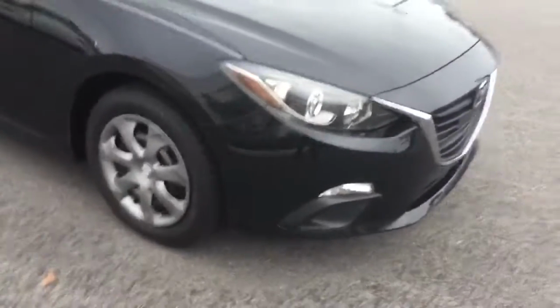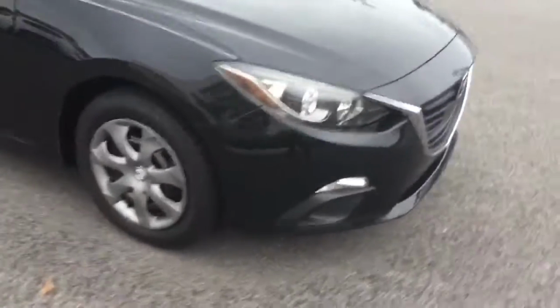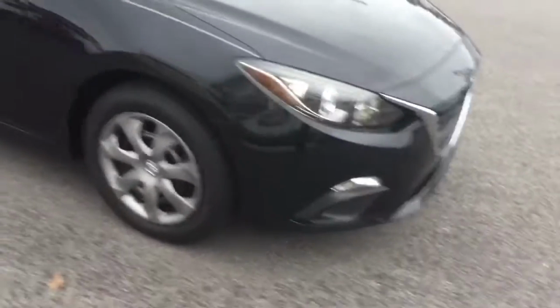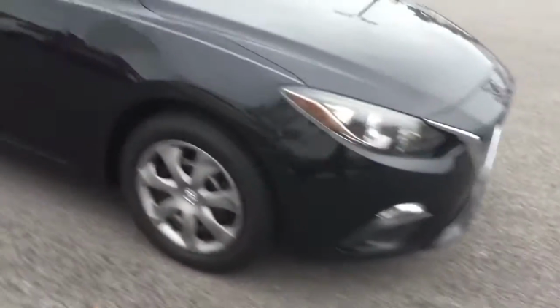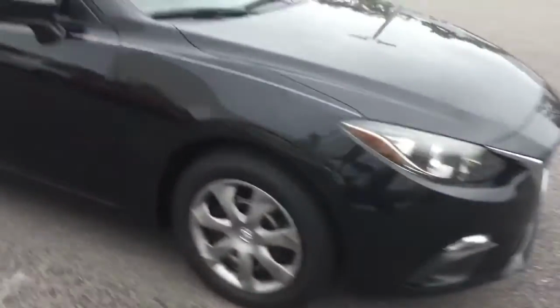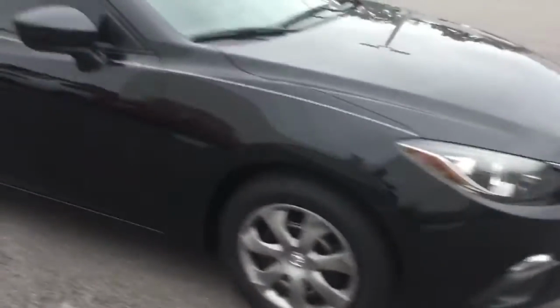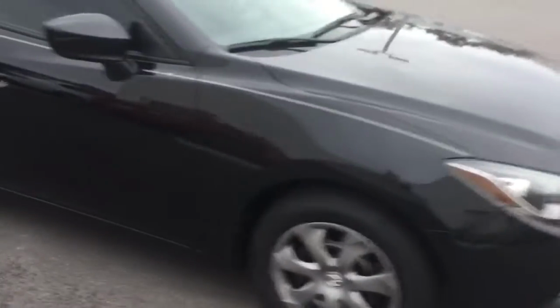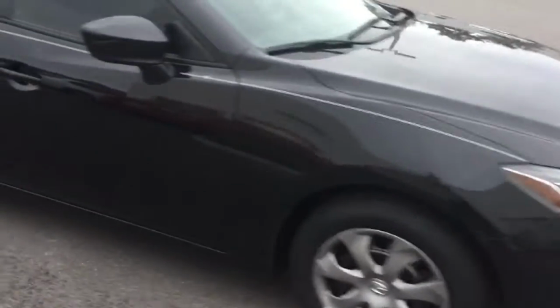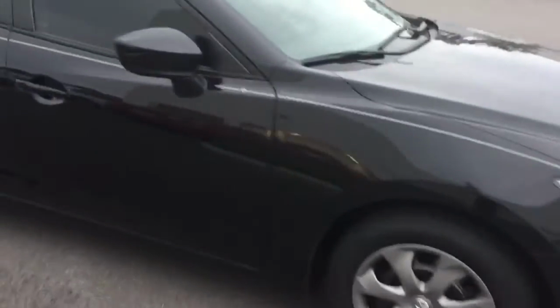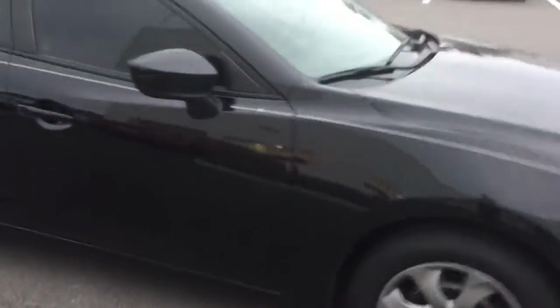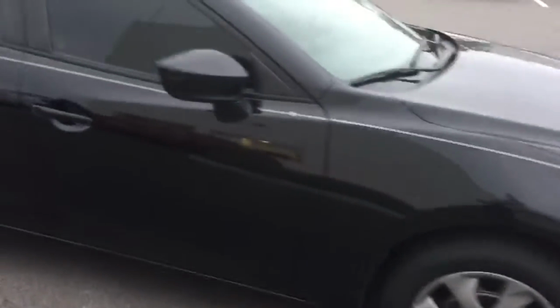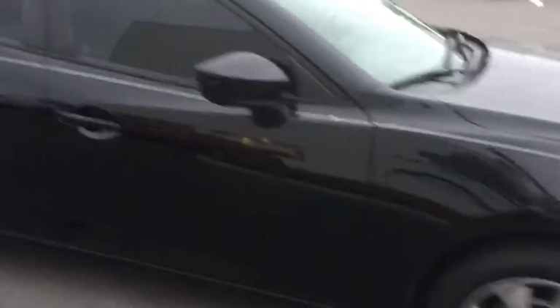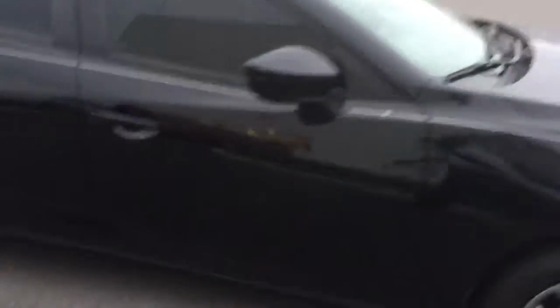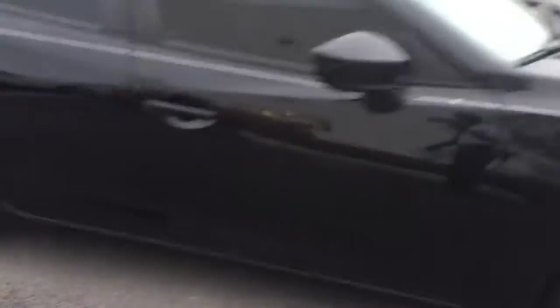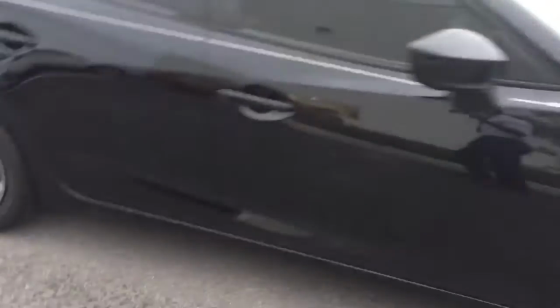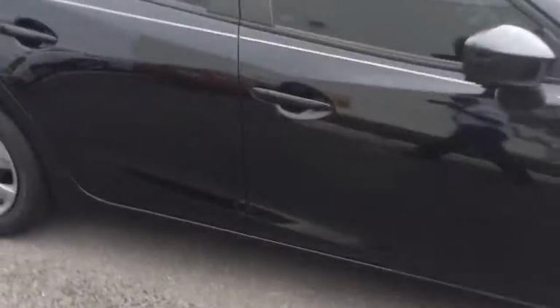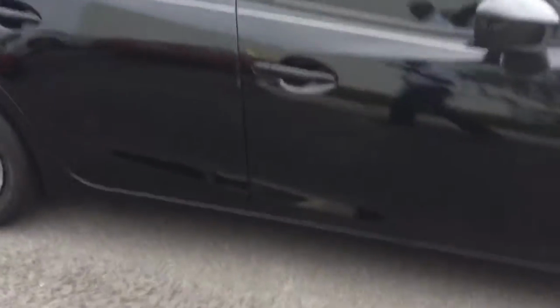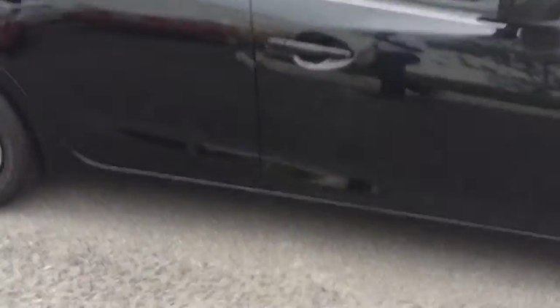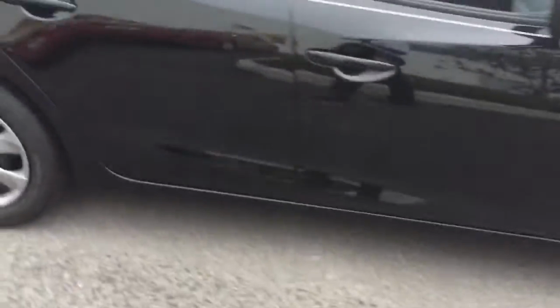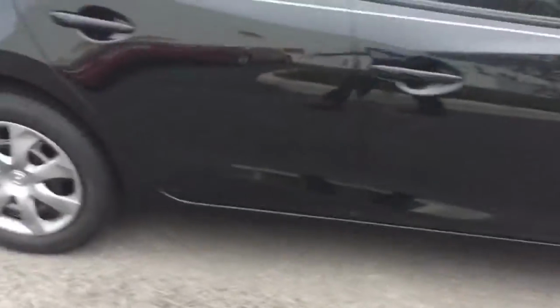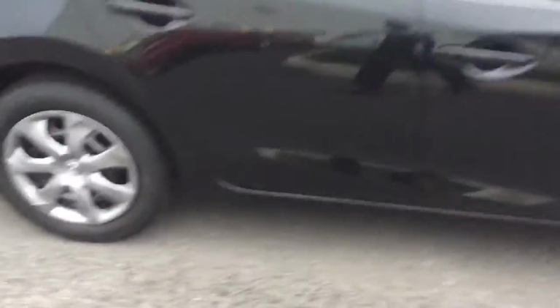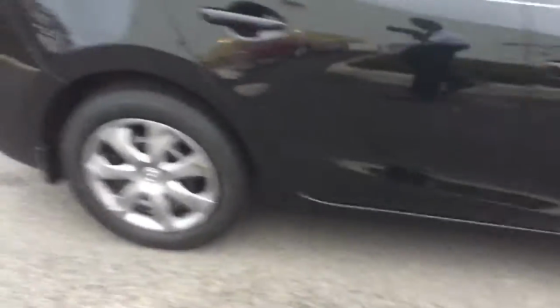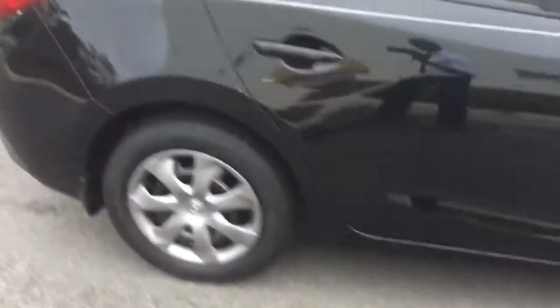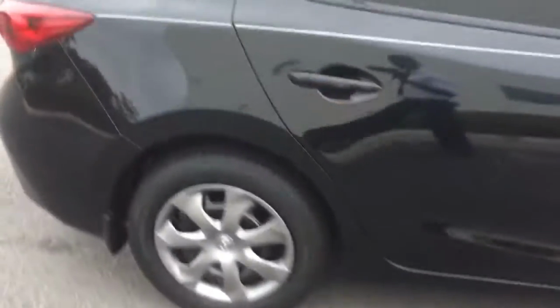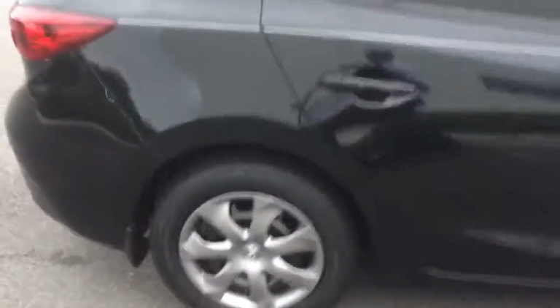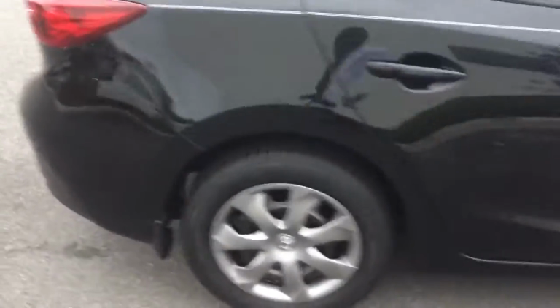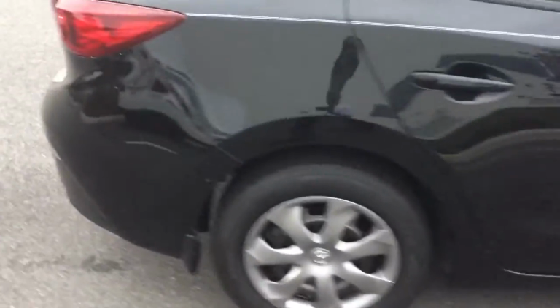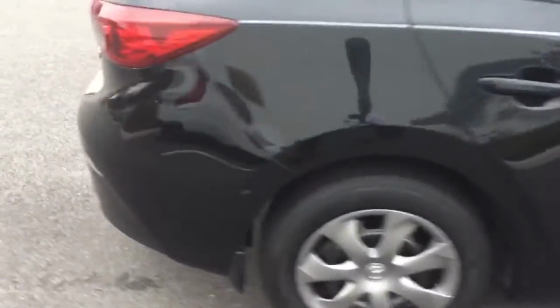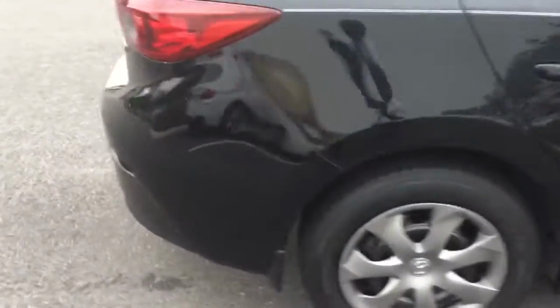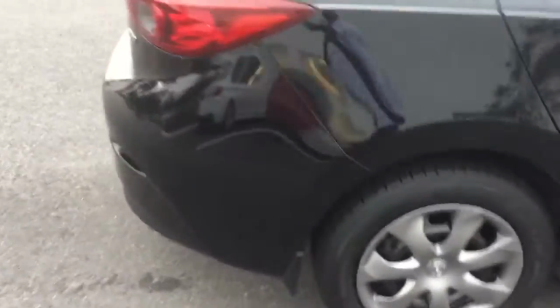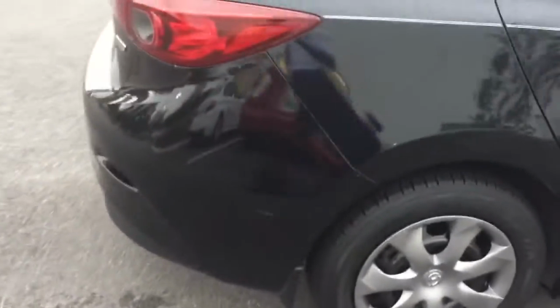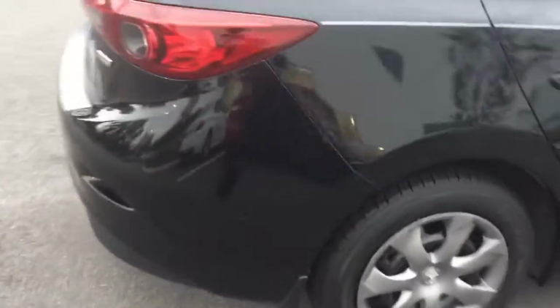I just want to give you a brief walk-around video to show you there are no dents, dings, or scratches. It's in excellent condition.